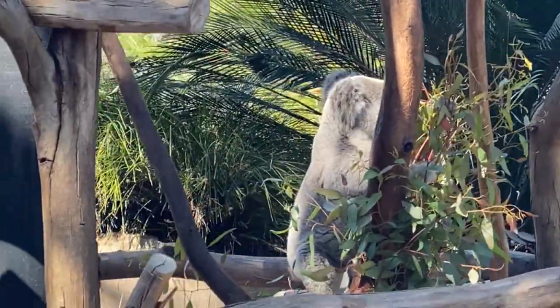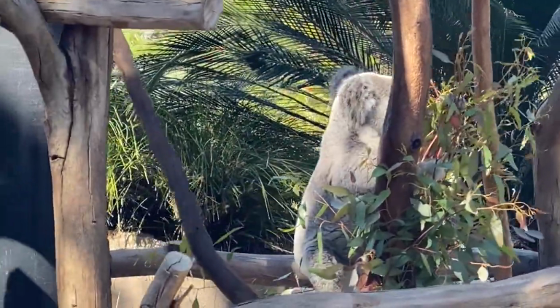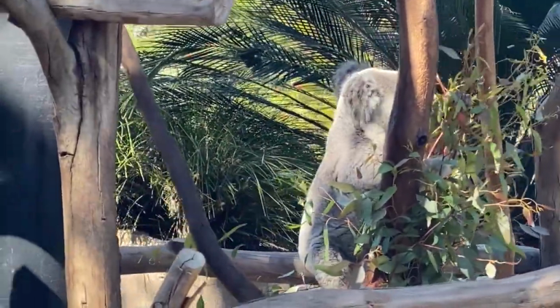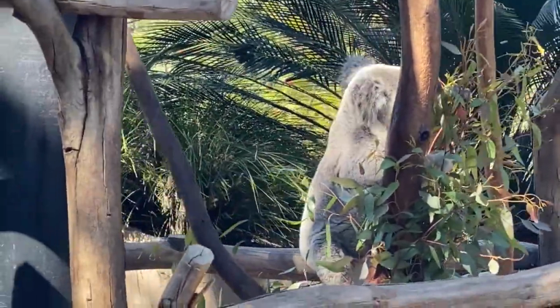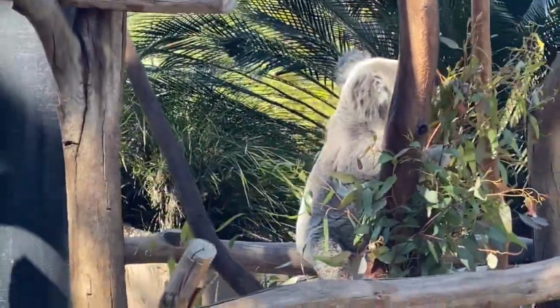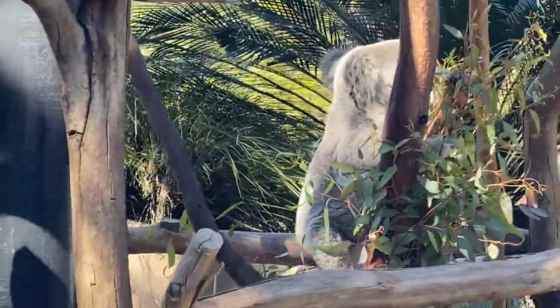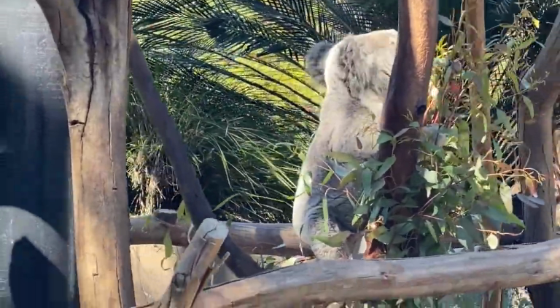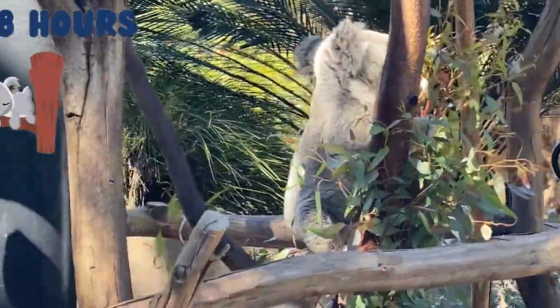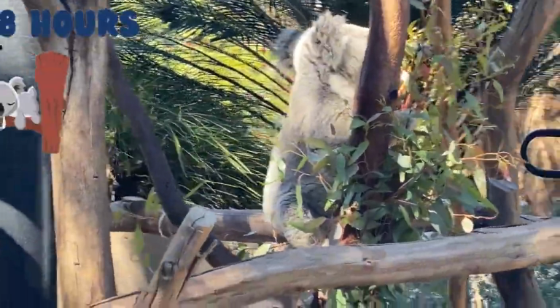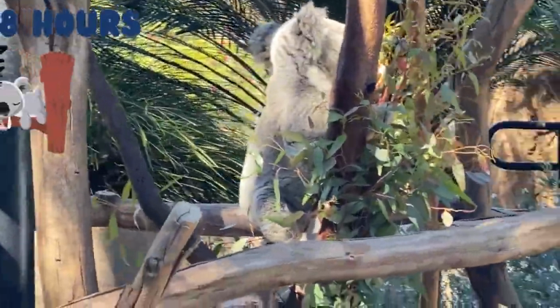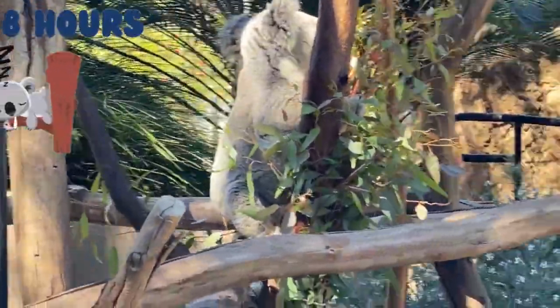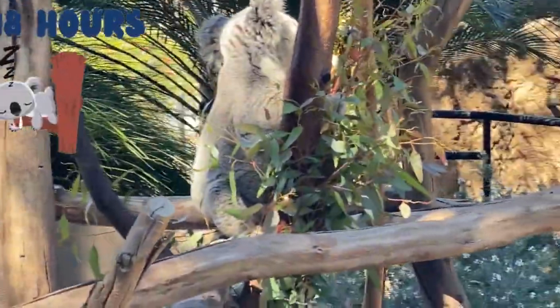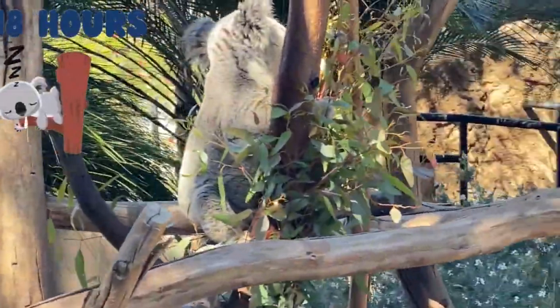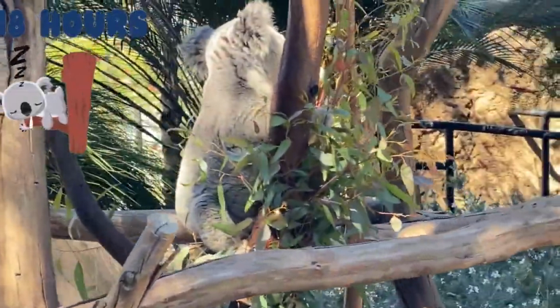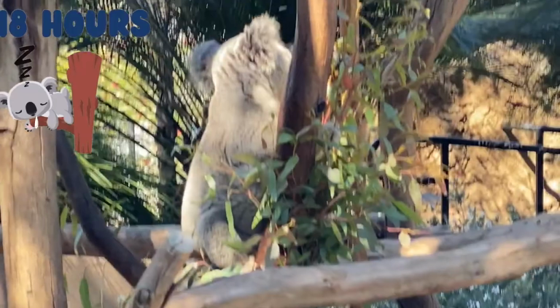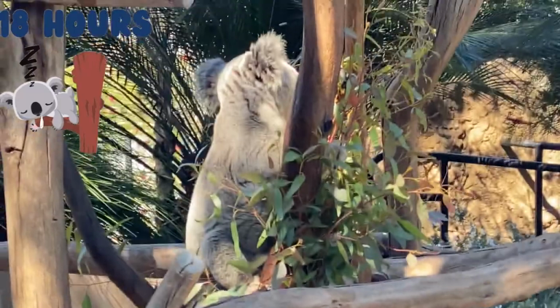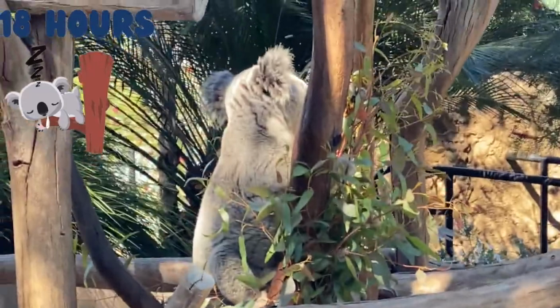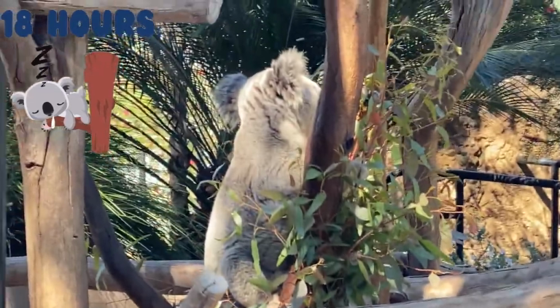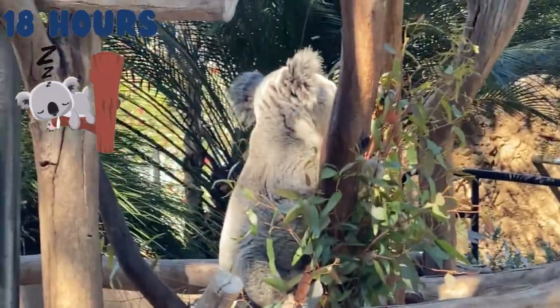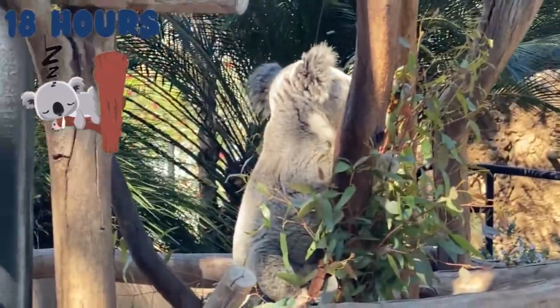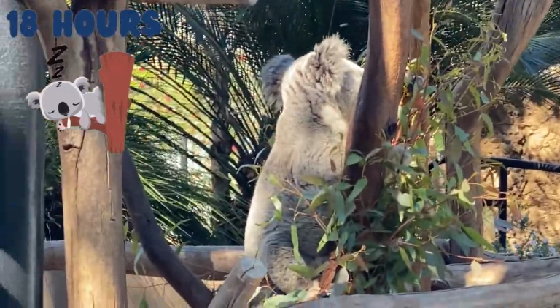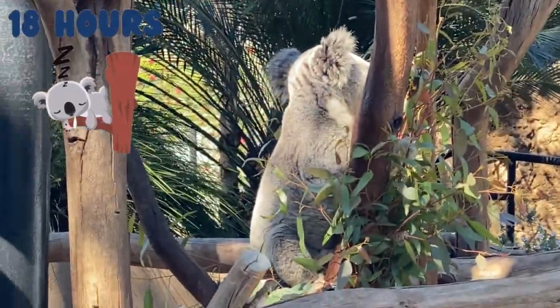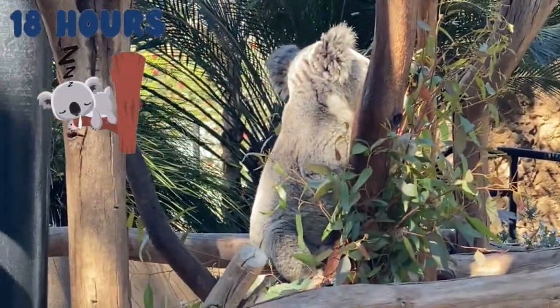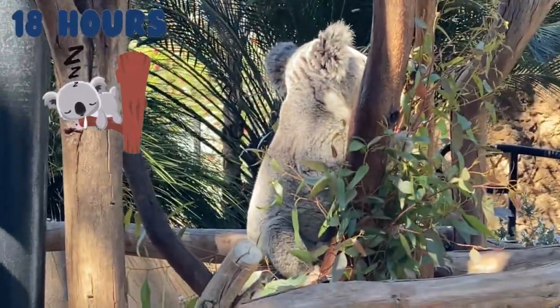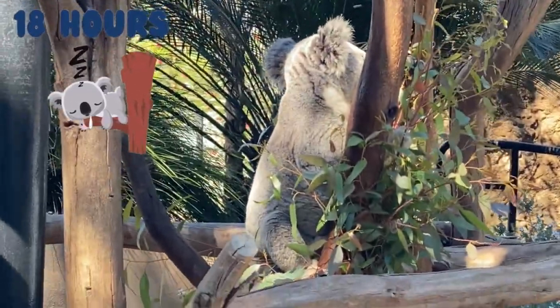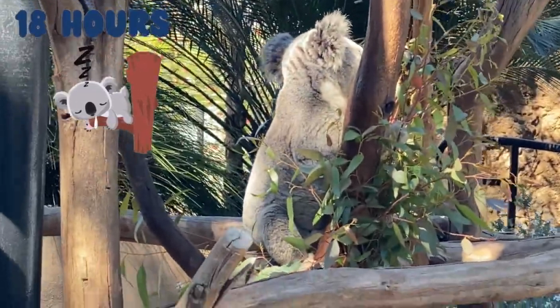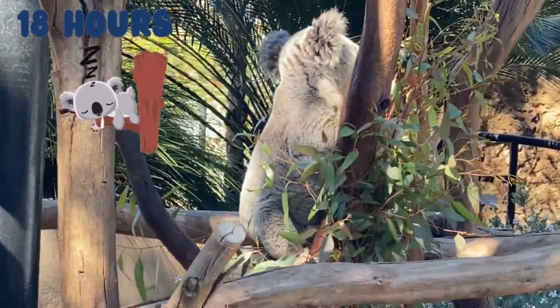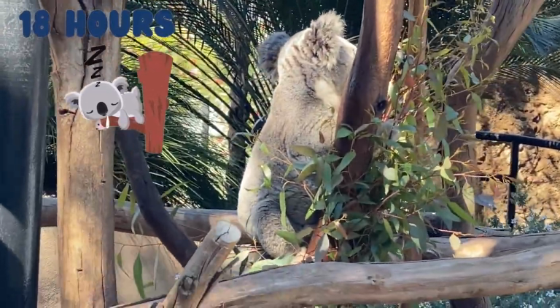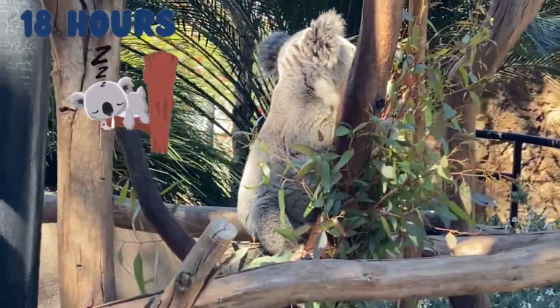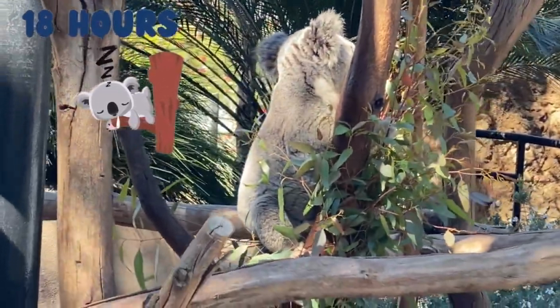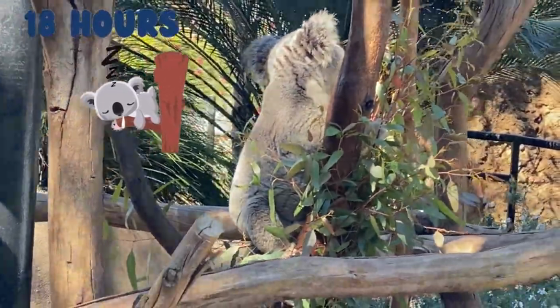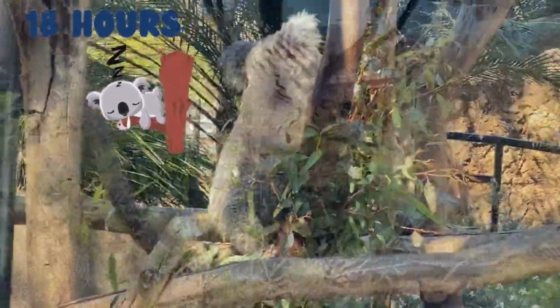Did you know that koalas can sleep up to 18 hours a day? Man, that's a lot of napping.